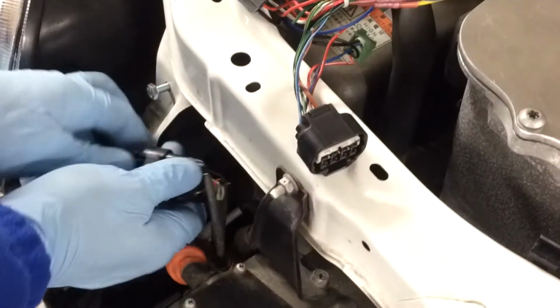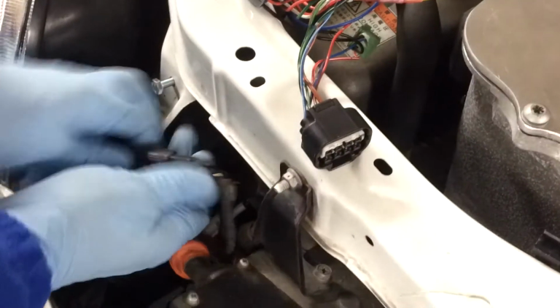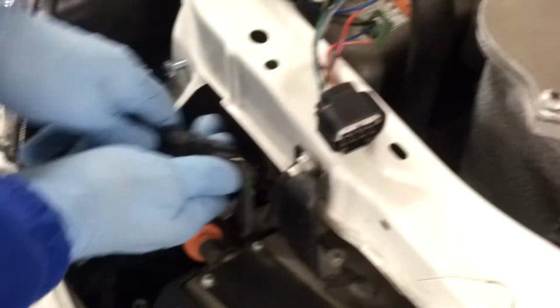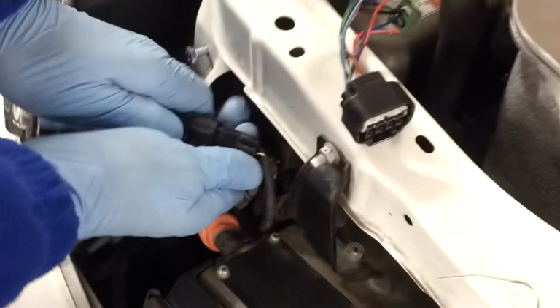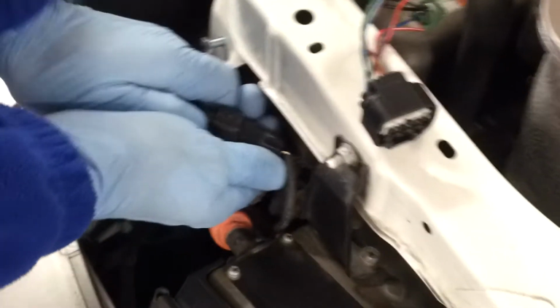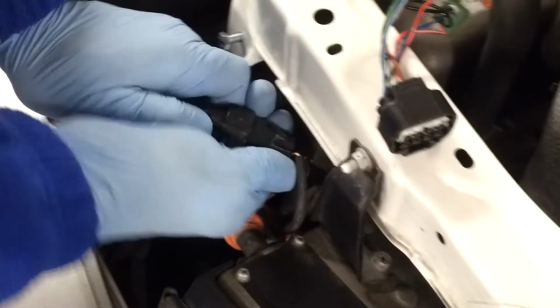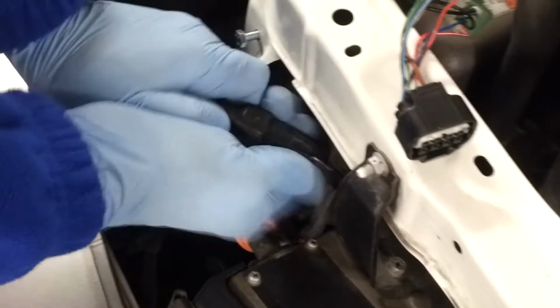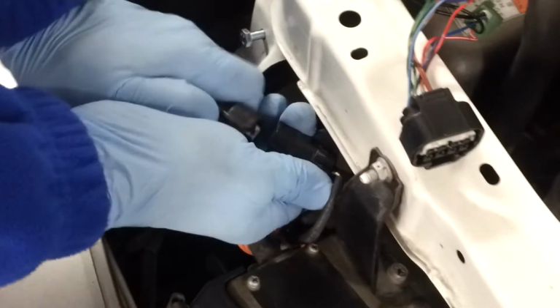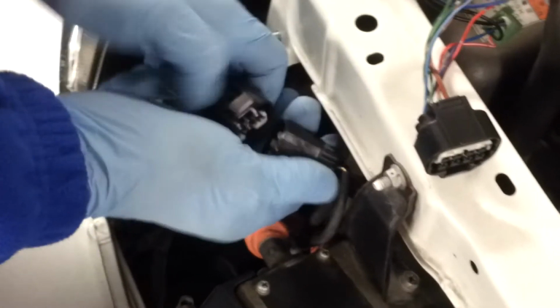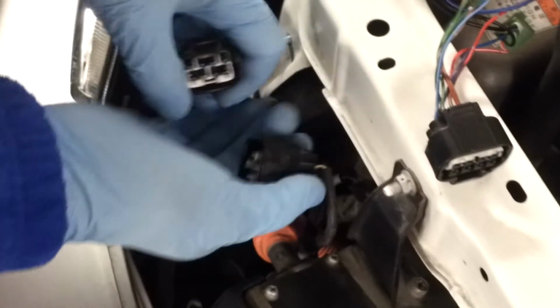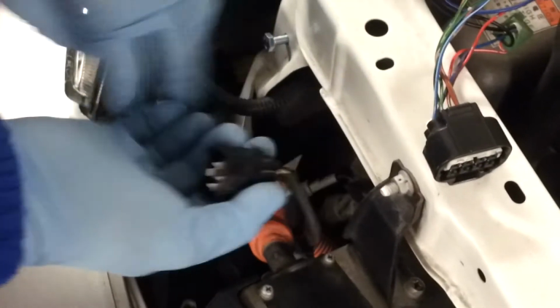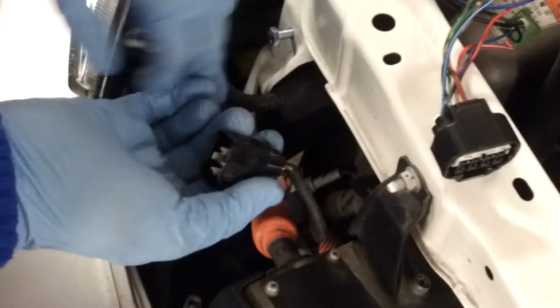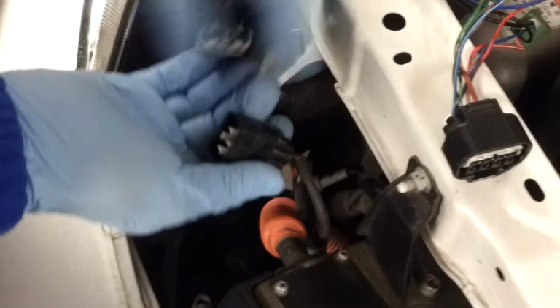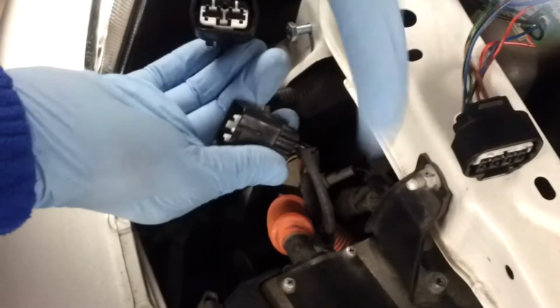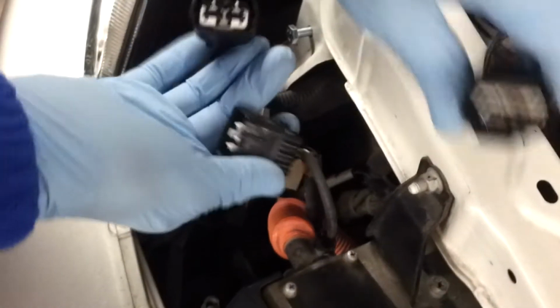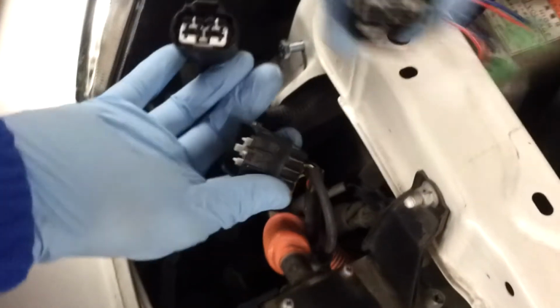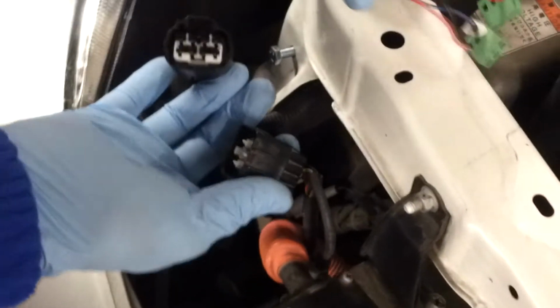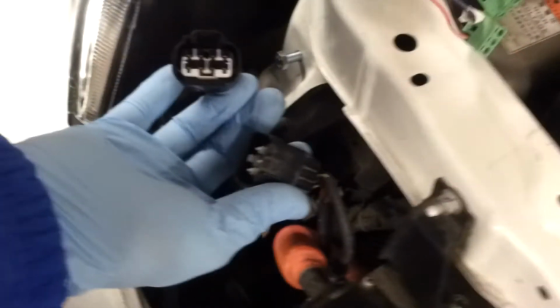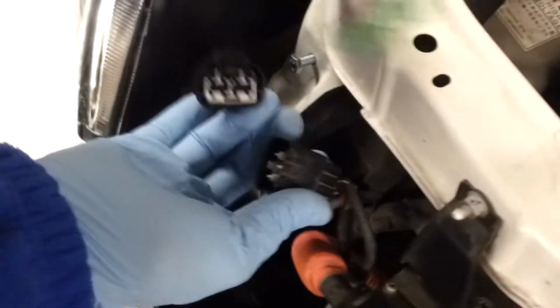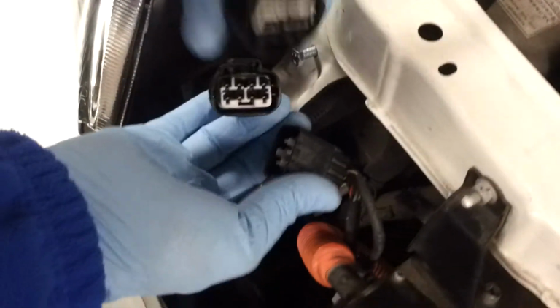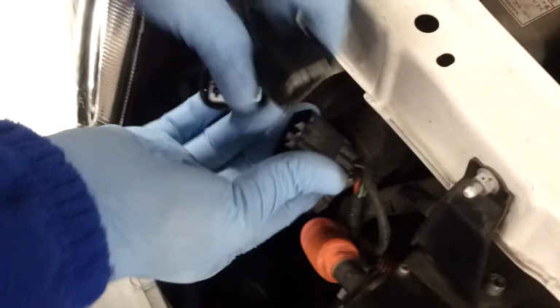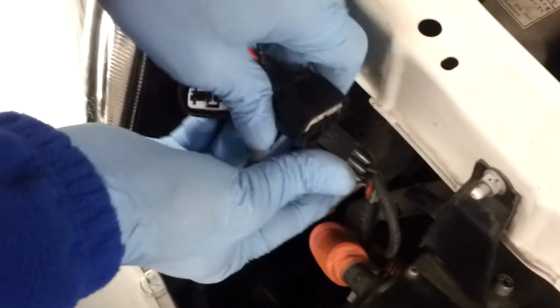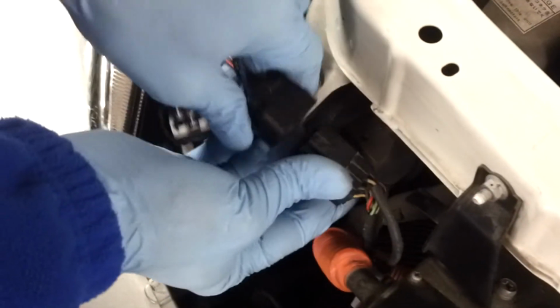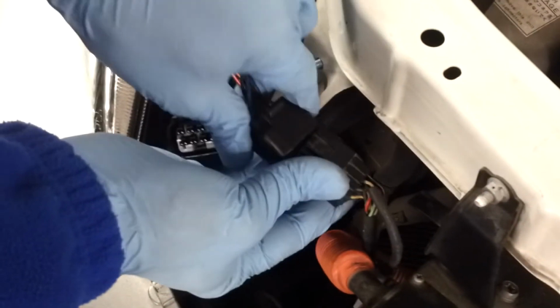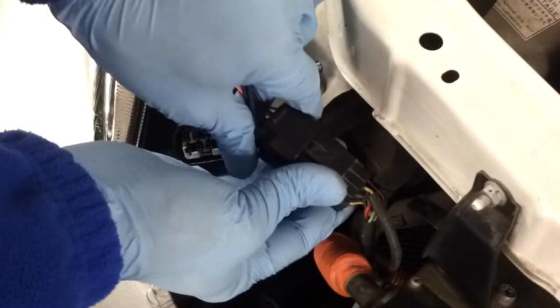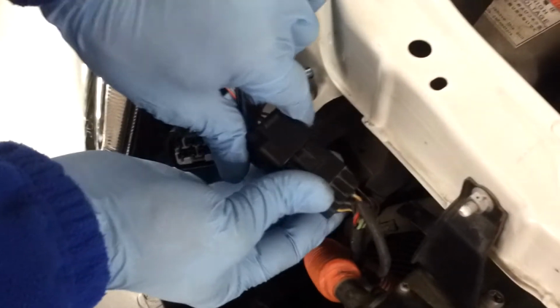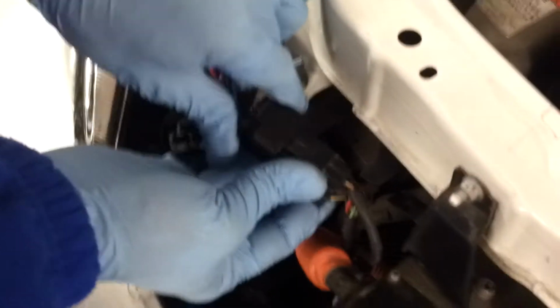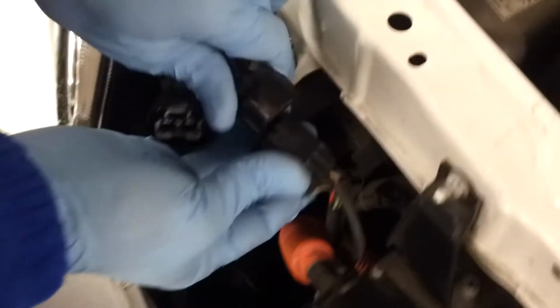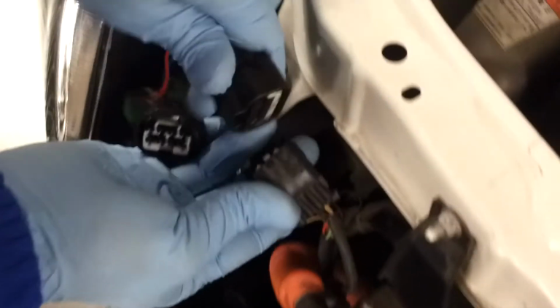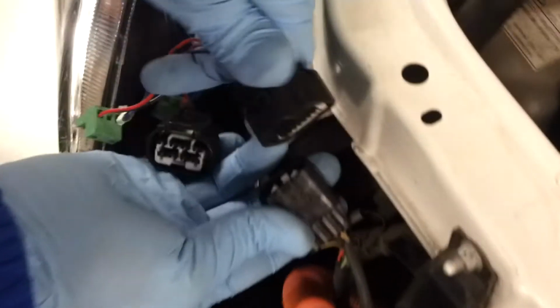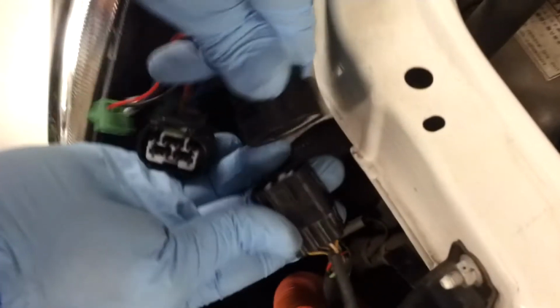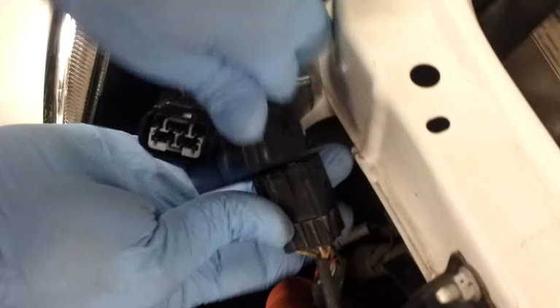We undo the connection here and then we plug the harness in.